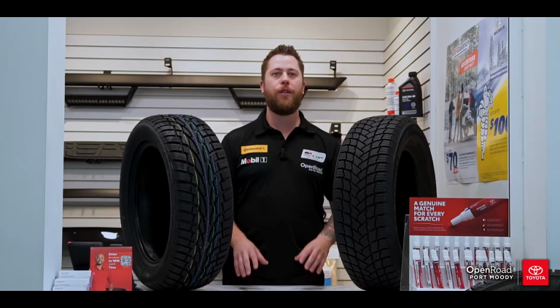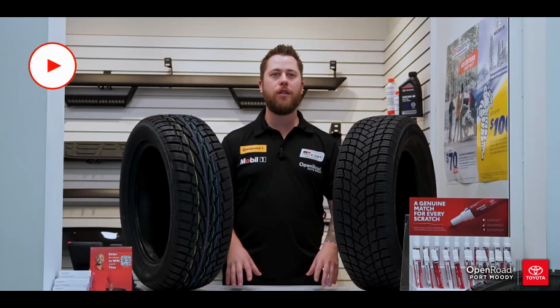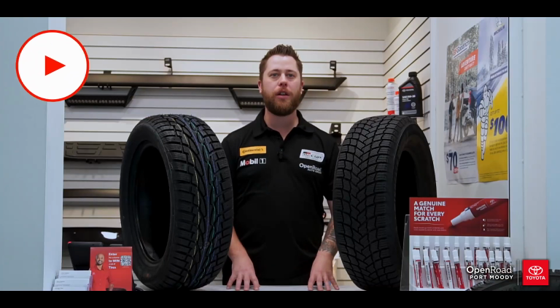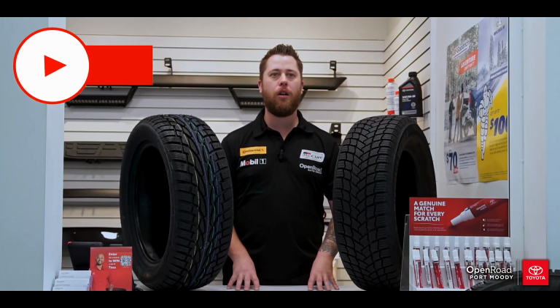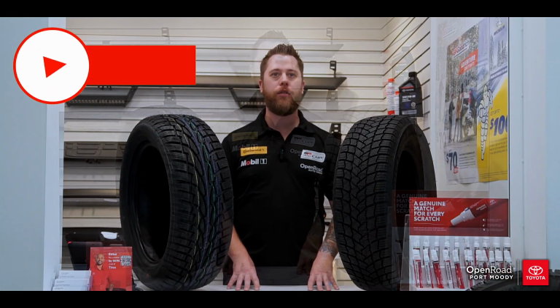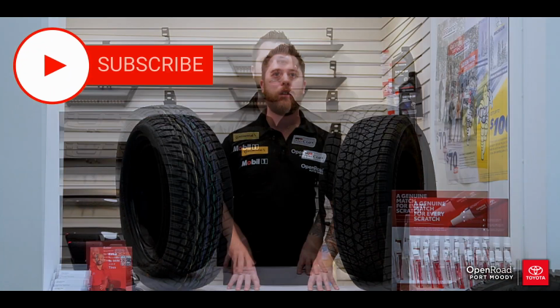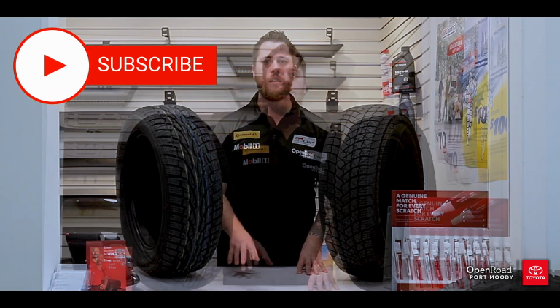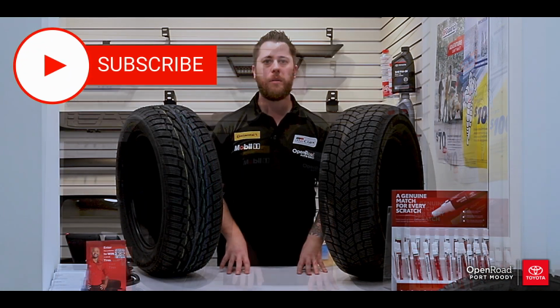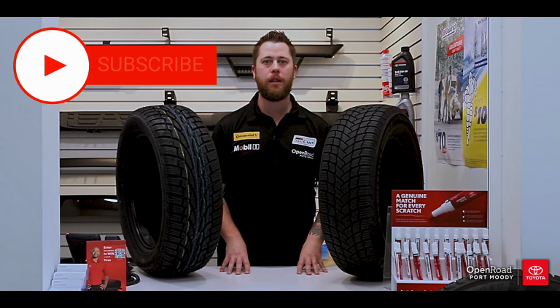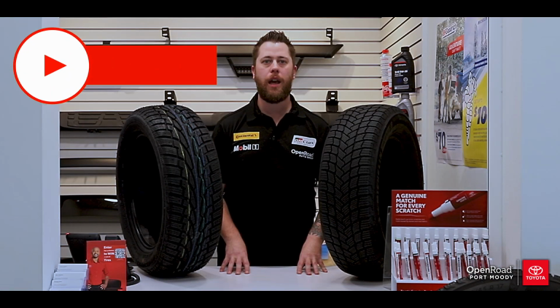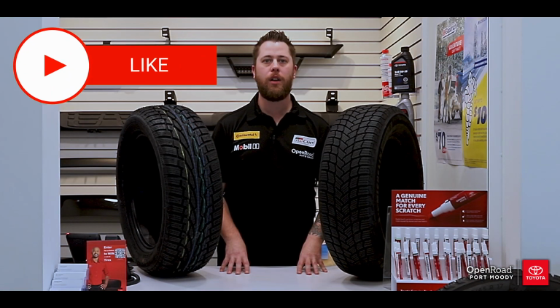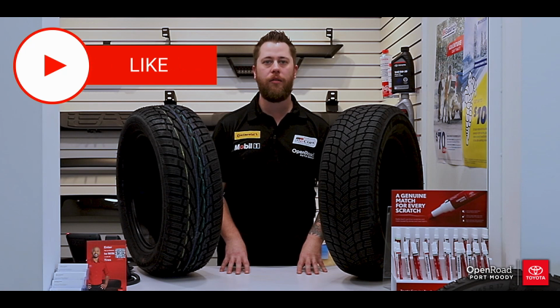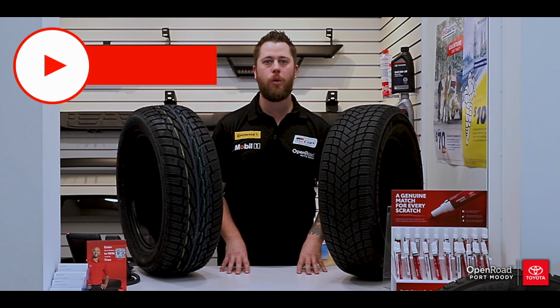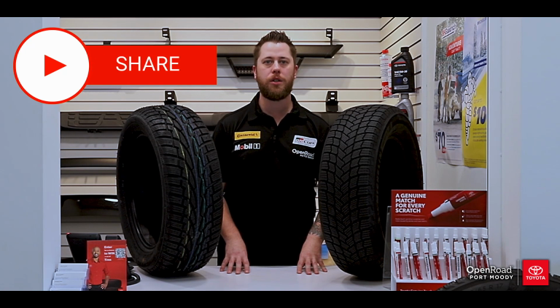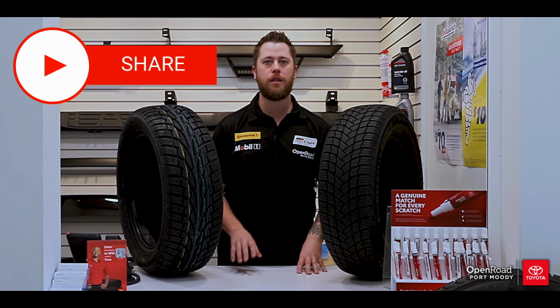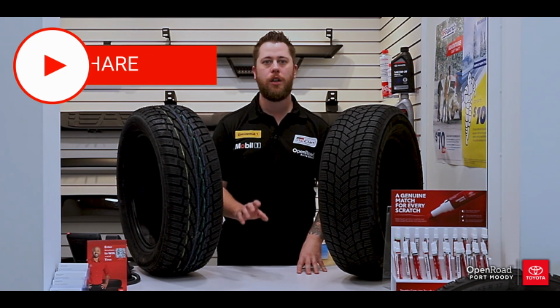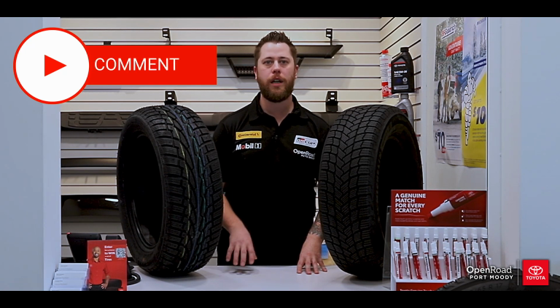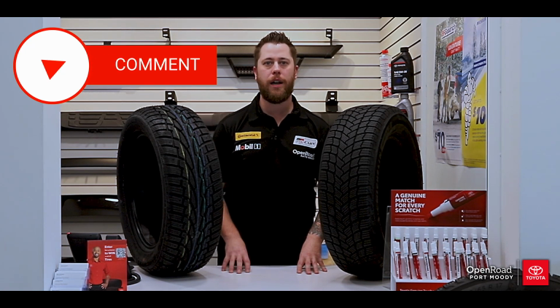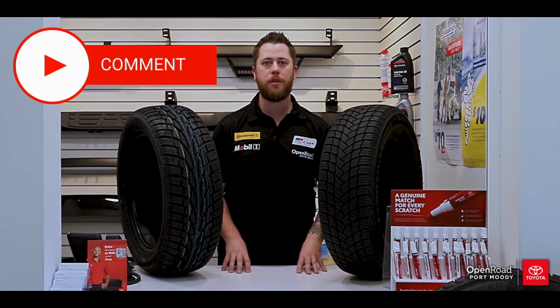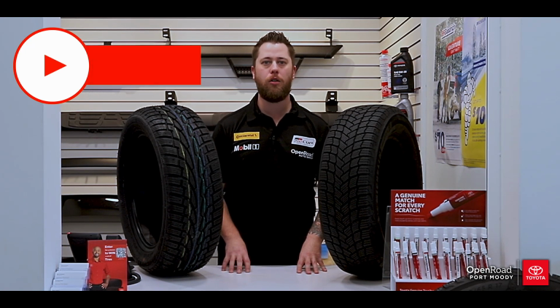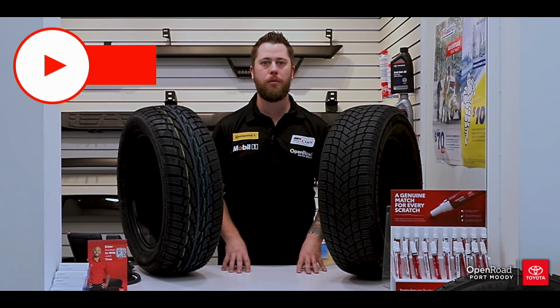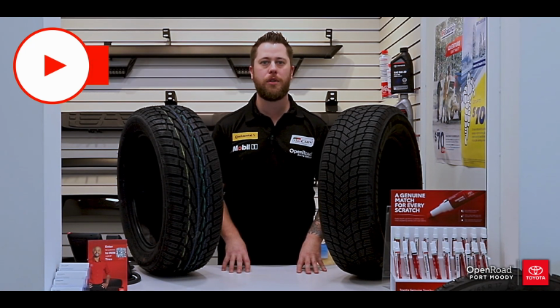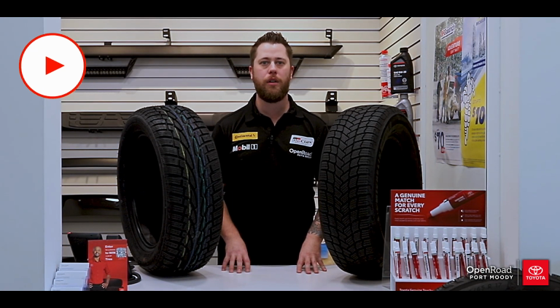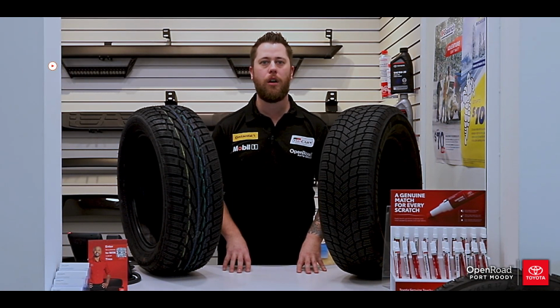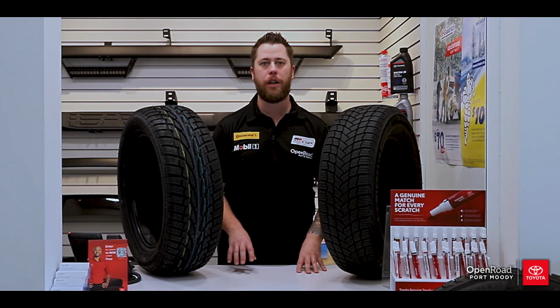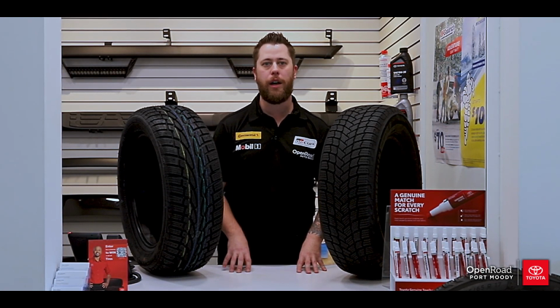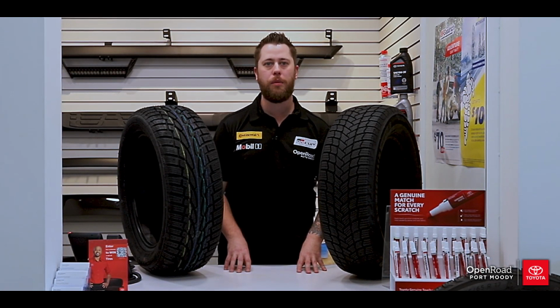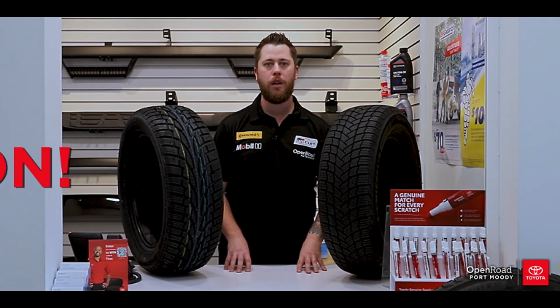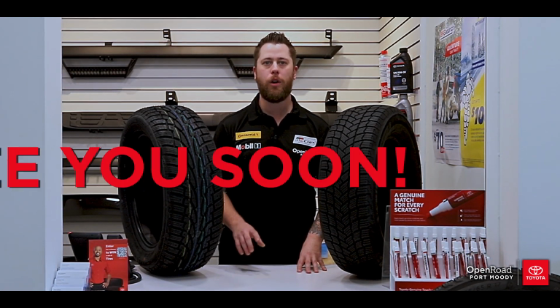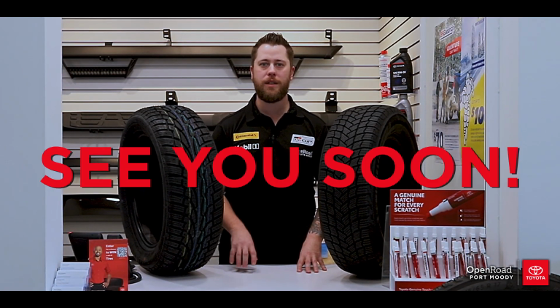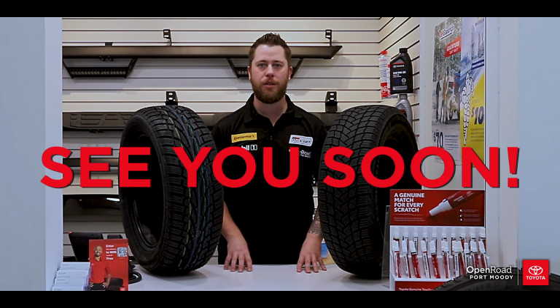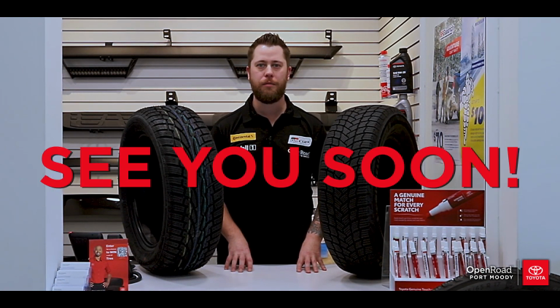If you found this video helpful, hit the like button and if you have any questions, your tire experts at Open Road Toyota are here to help. We hope to see you soon.